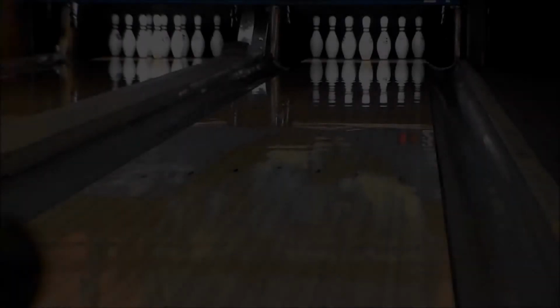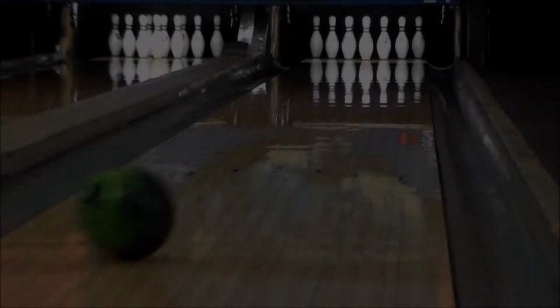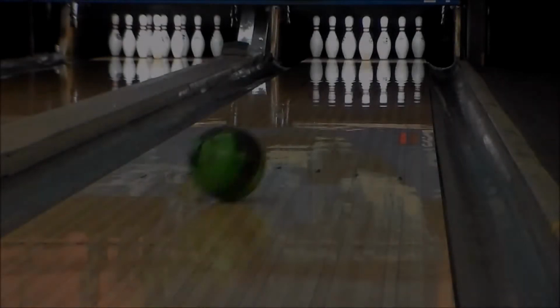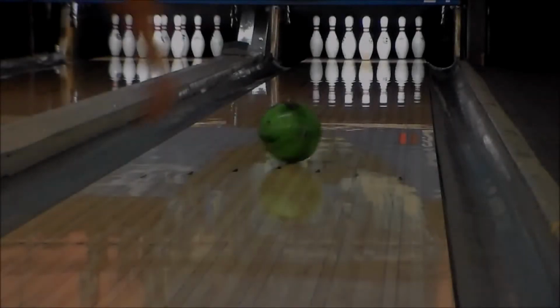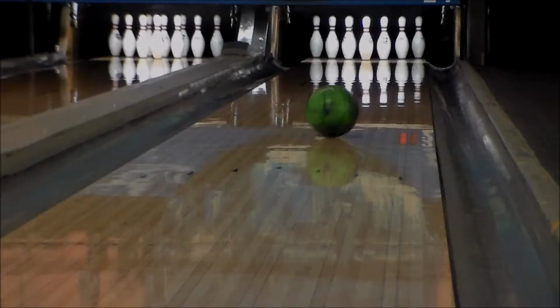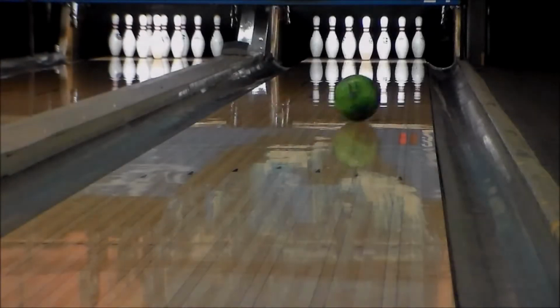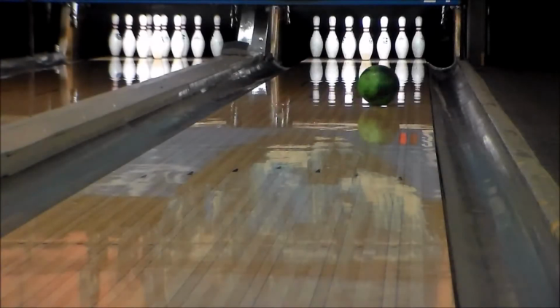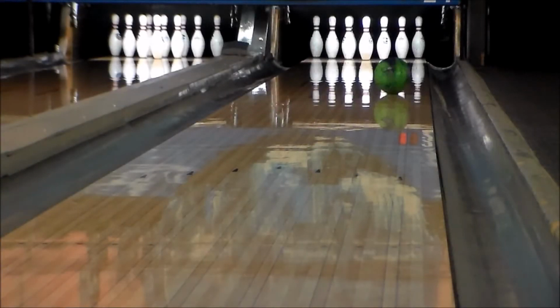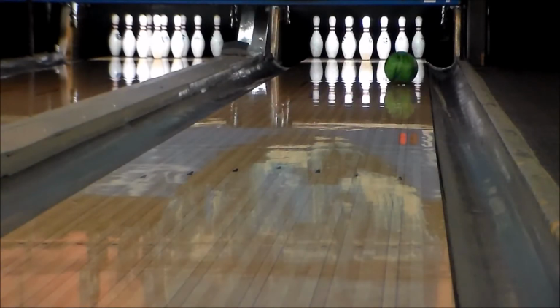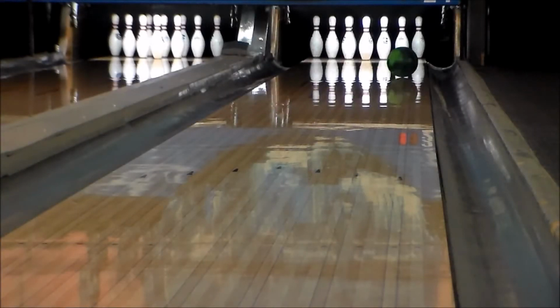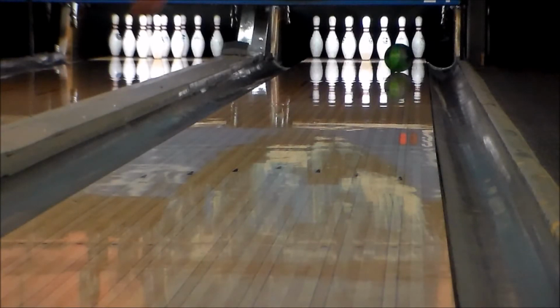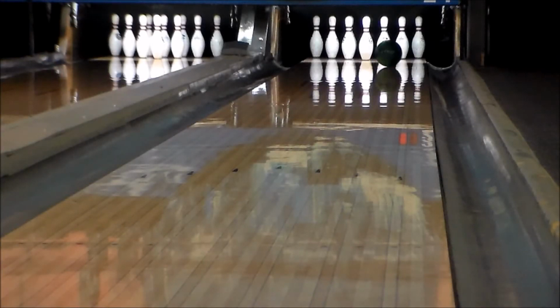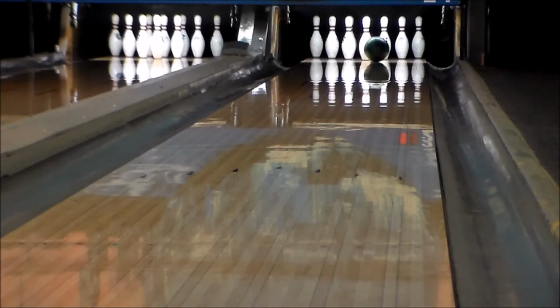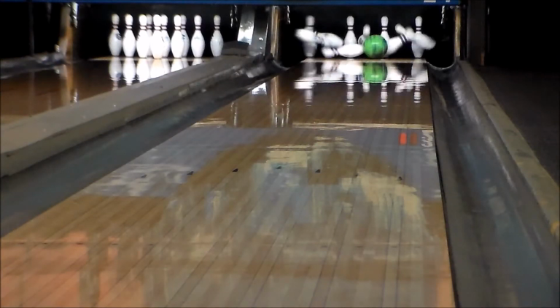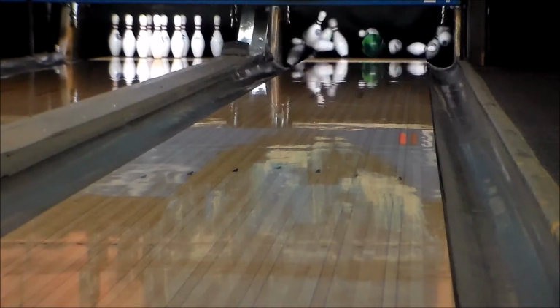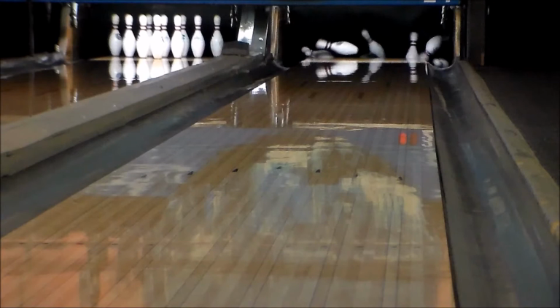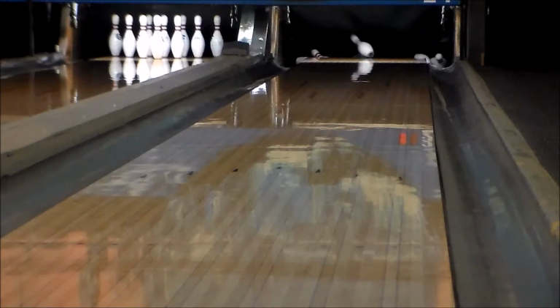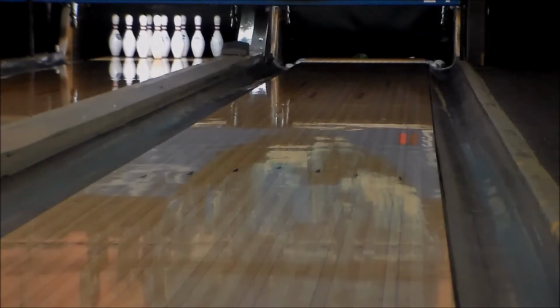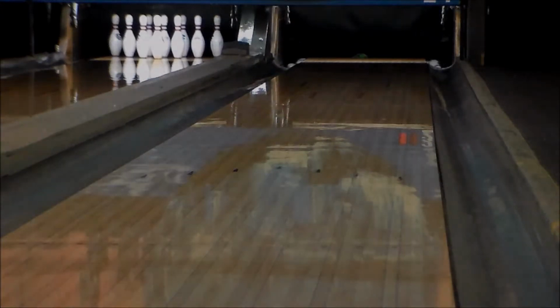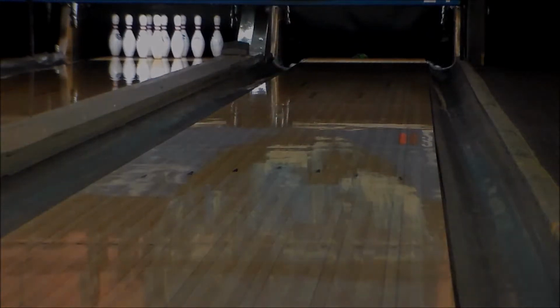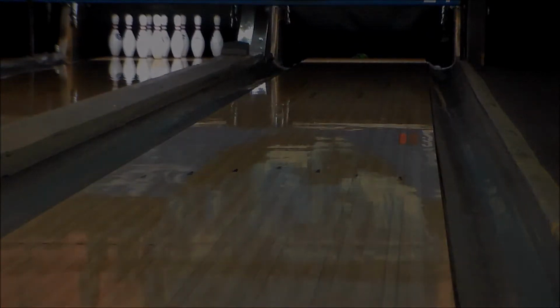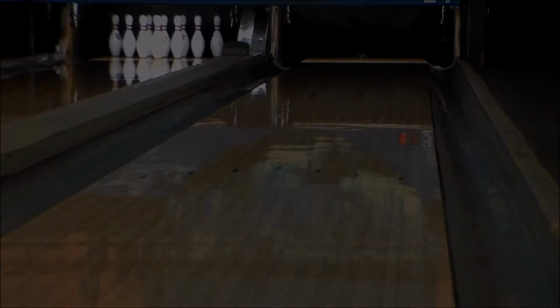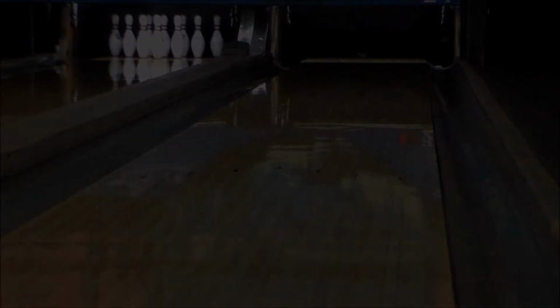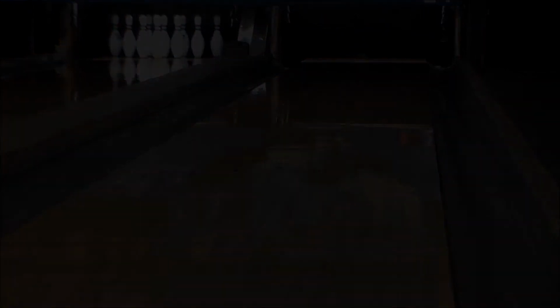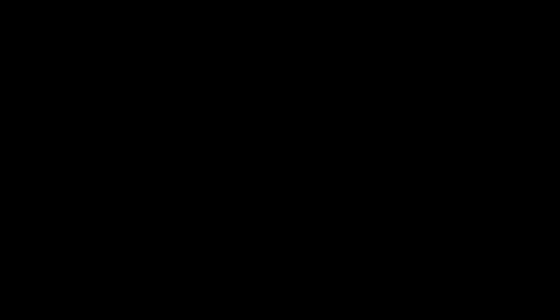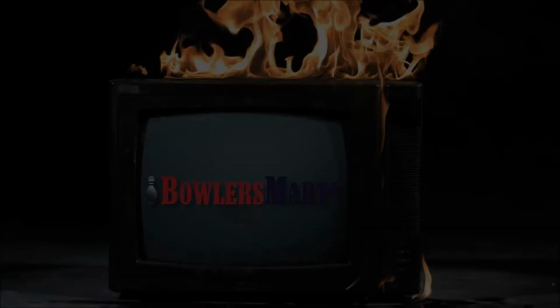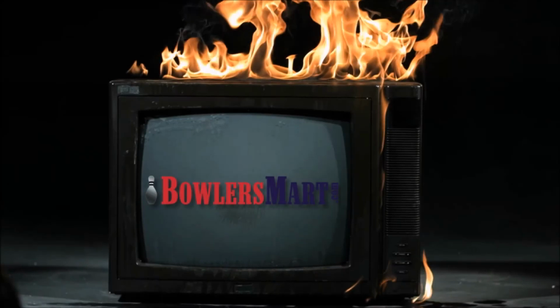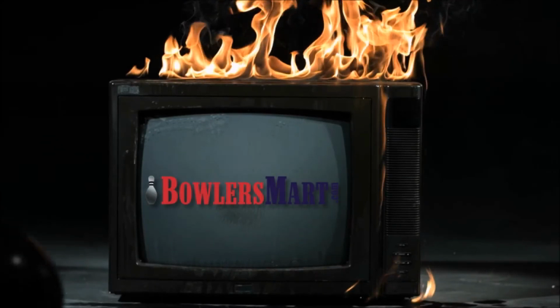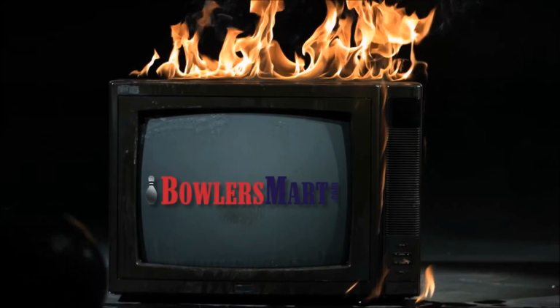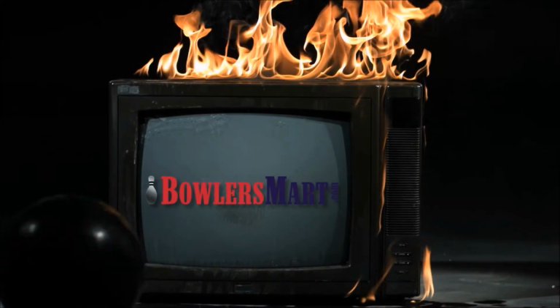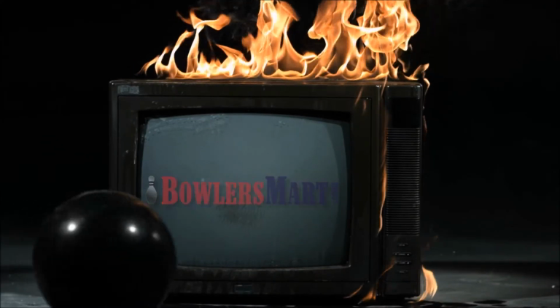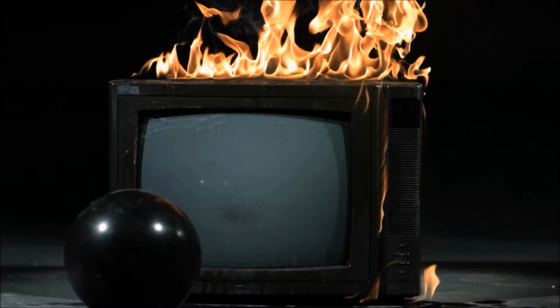Get the All-Day by 900 Global from bowlersmart.com today.